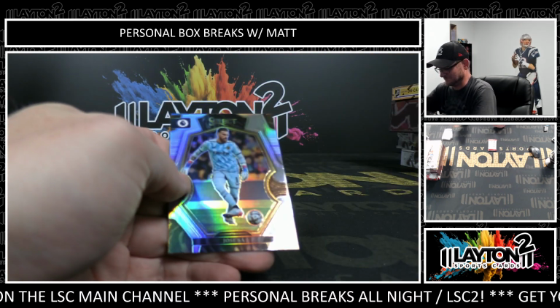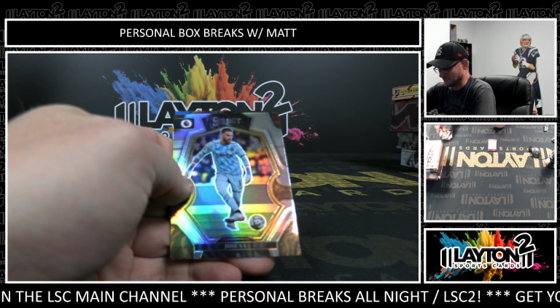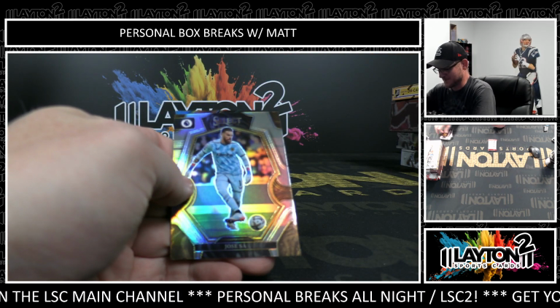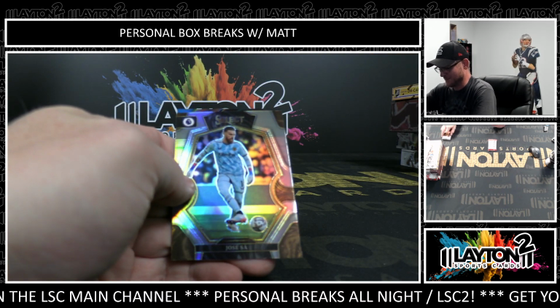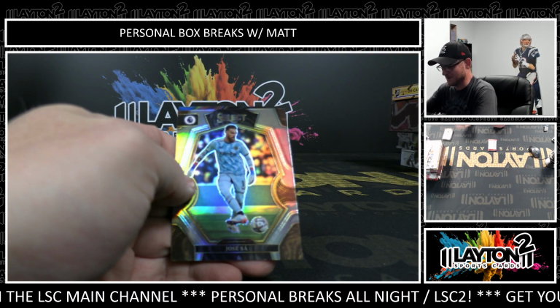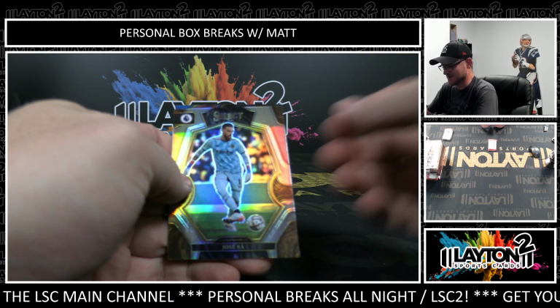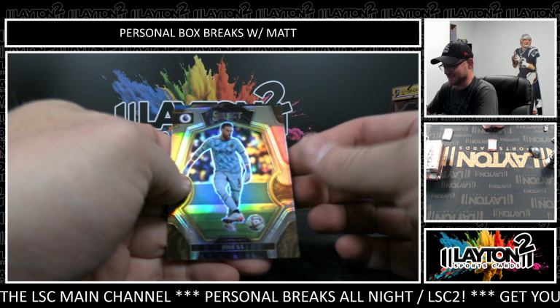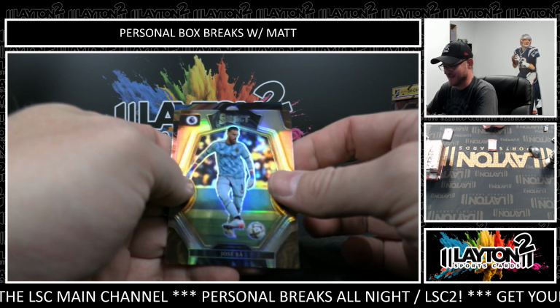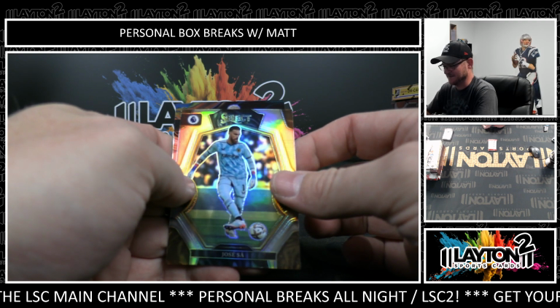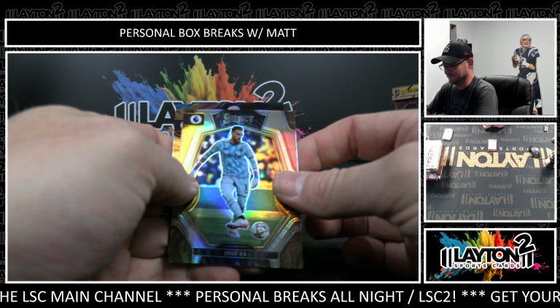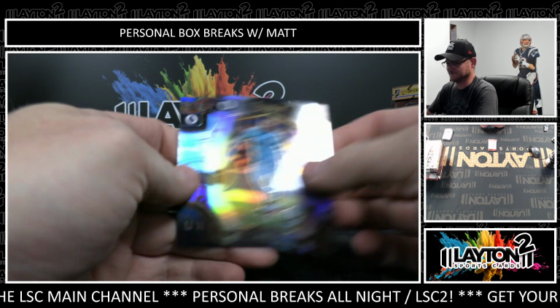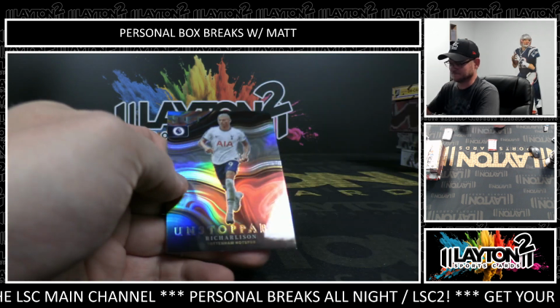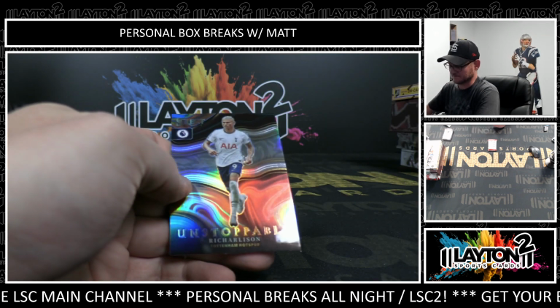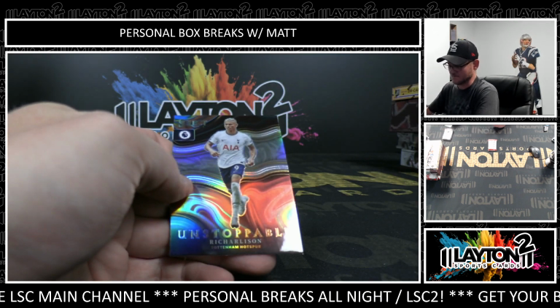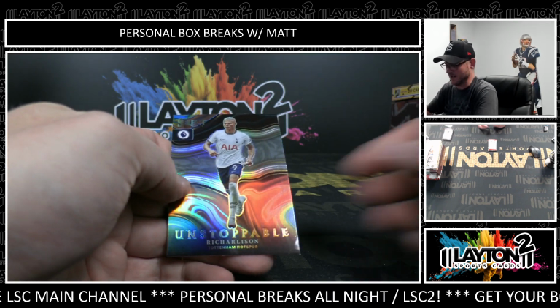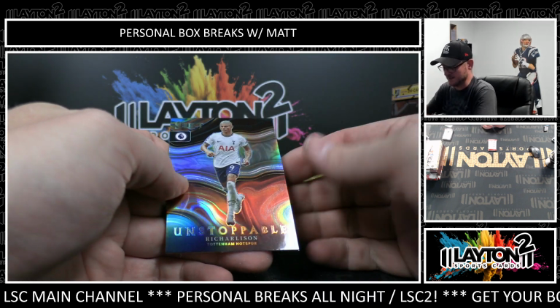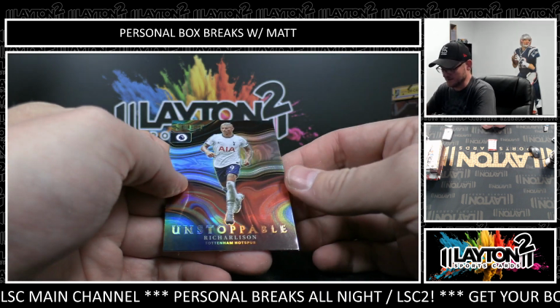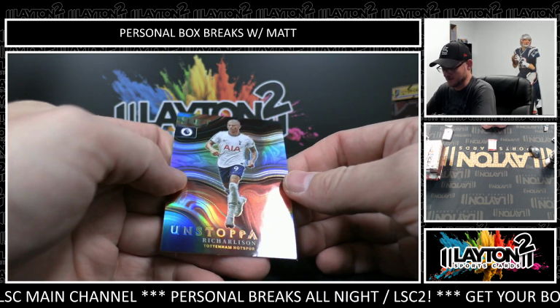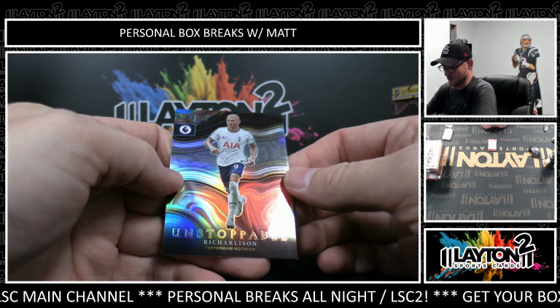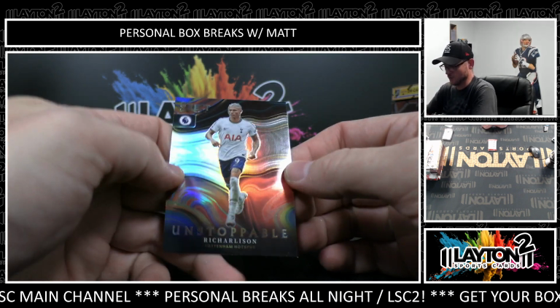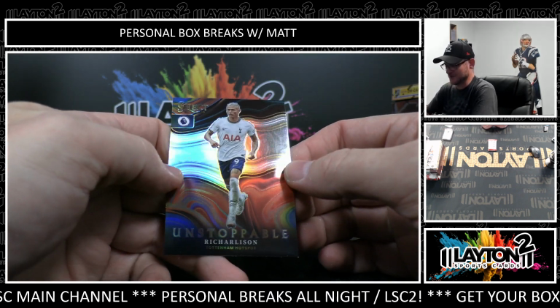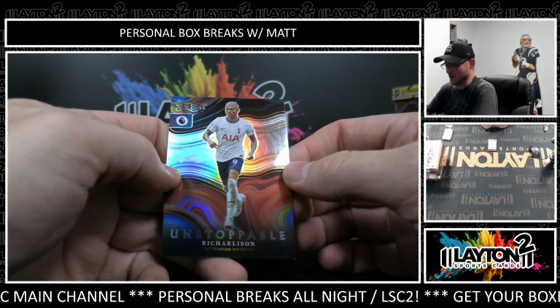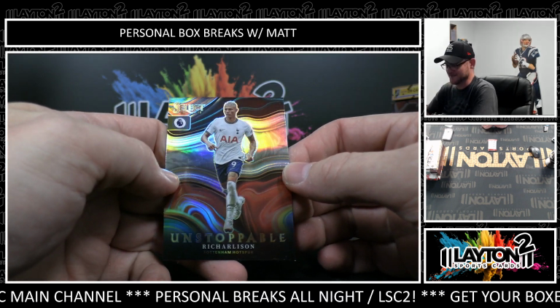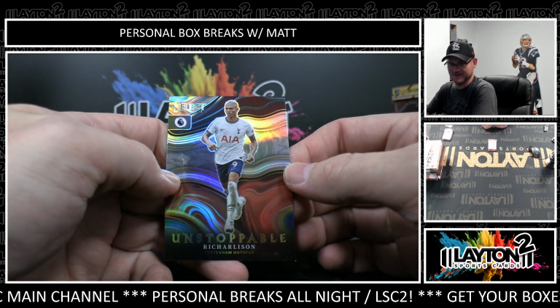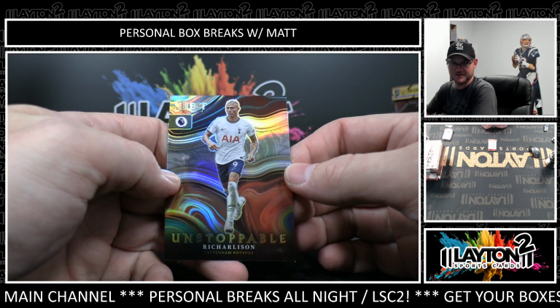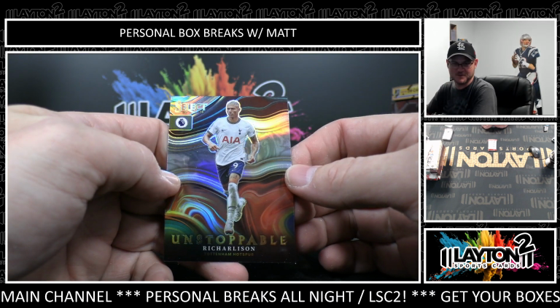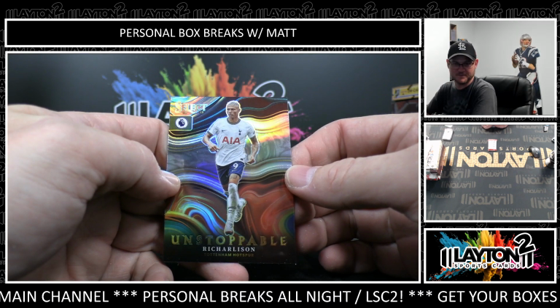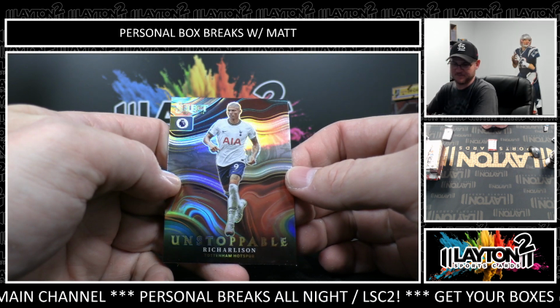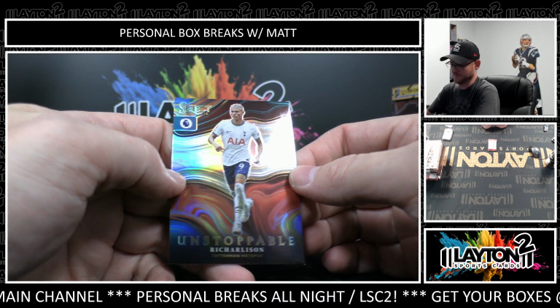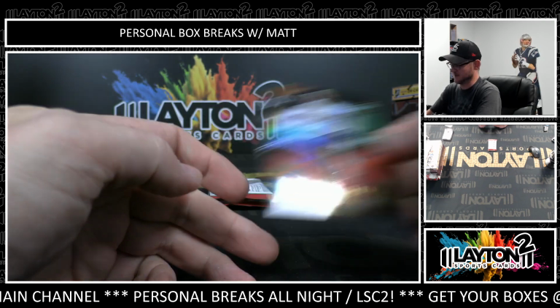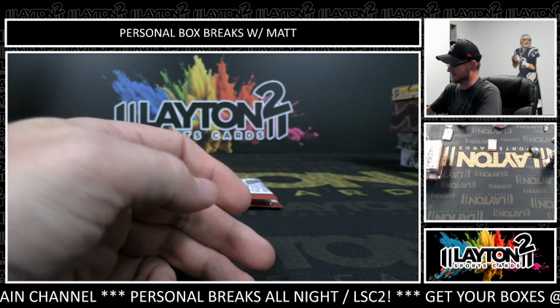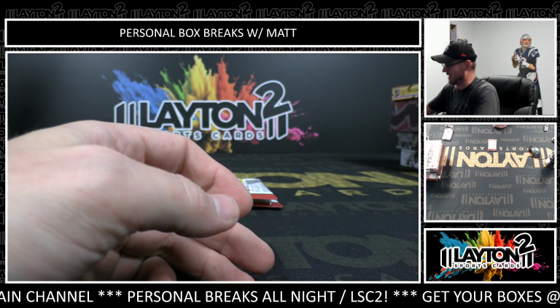Silver, Jose Sa. And Ric Harlesson. Unstoppable.